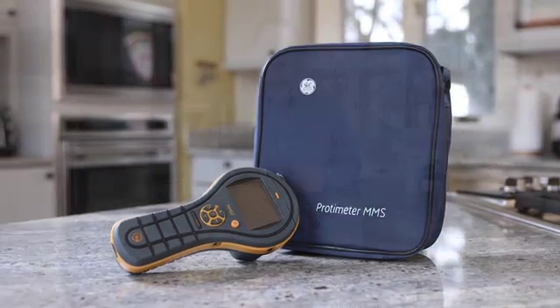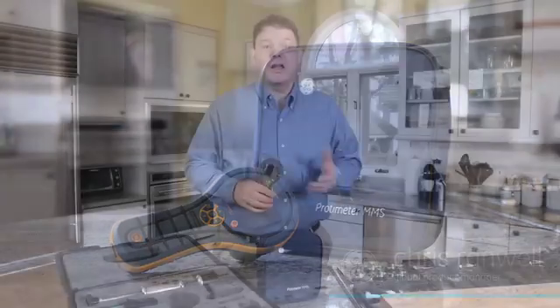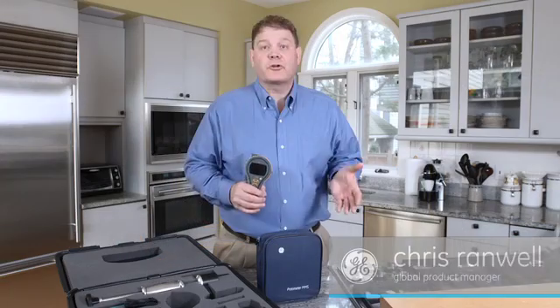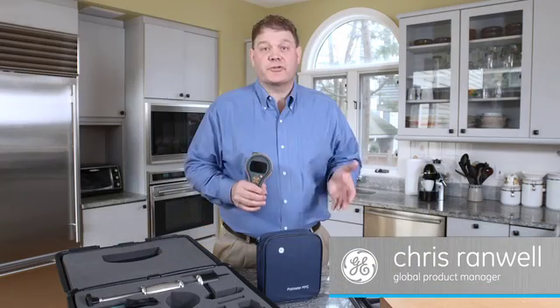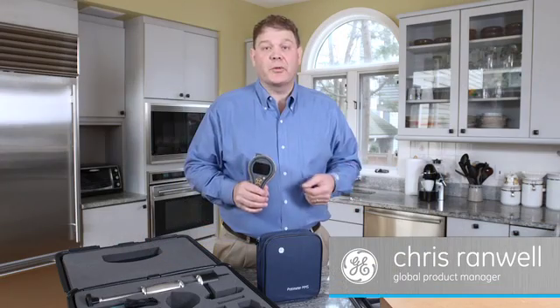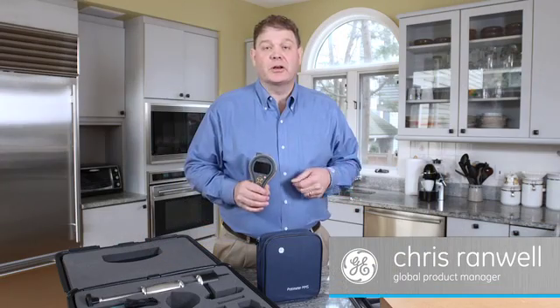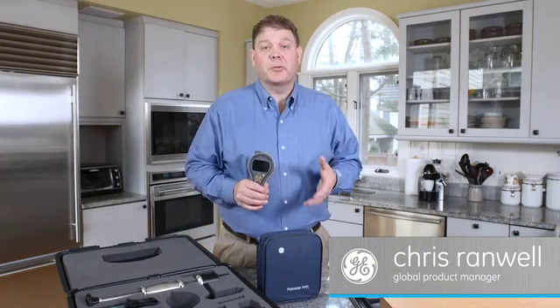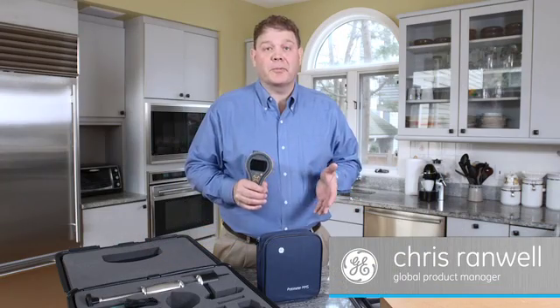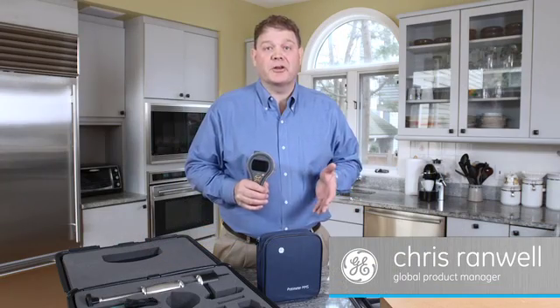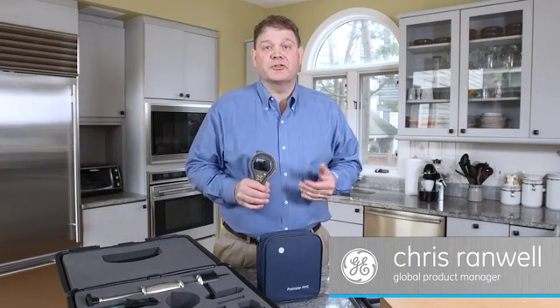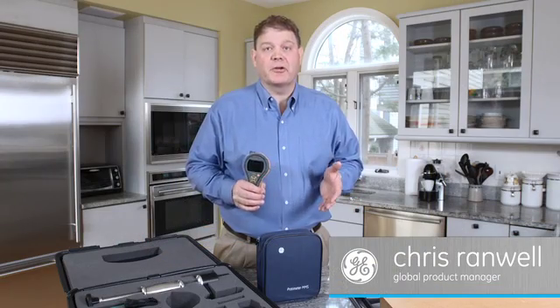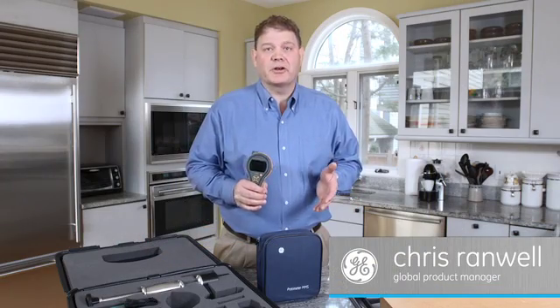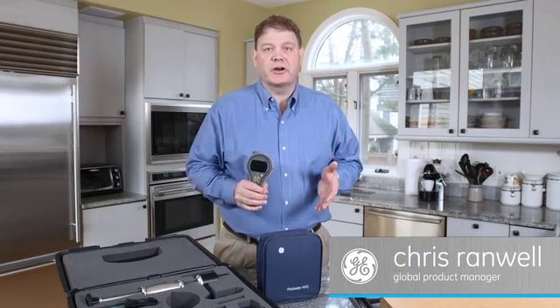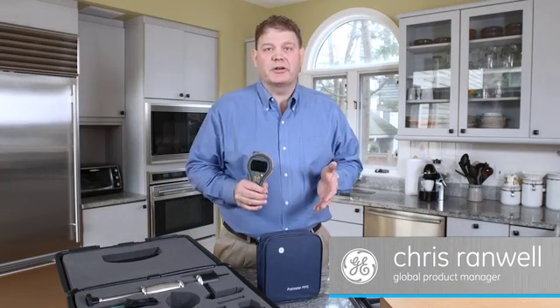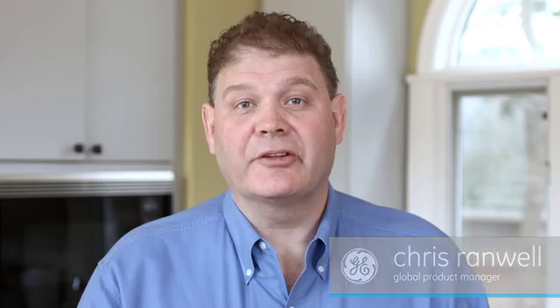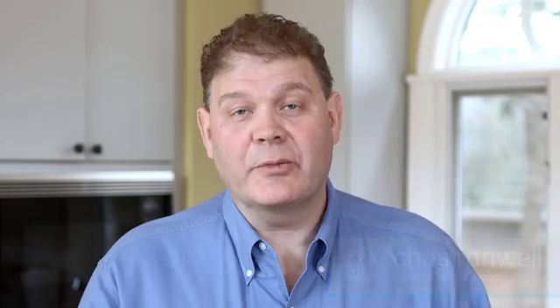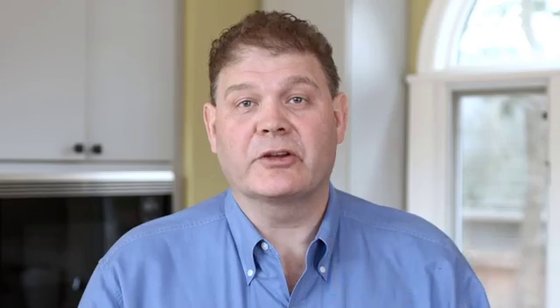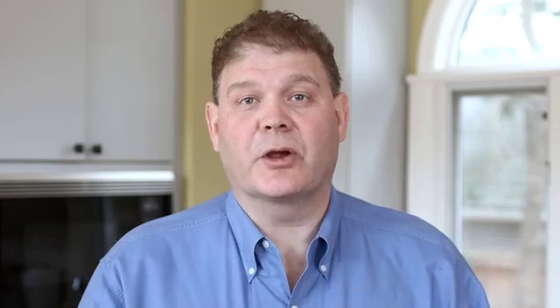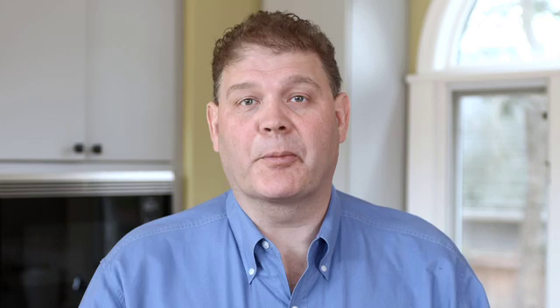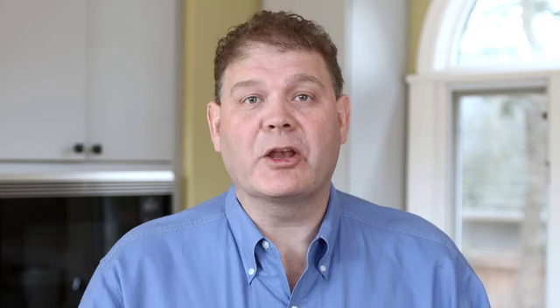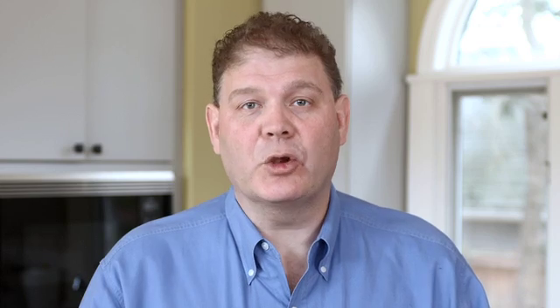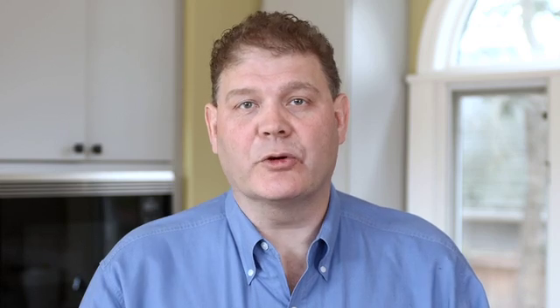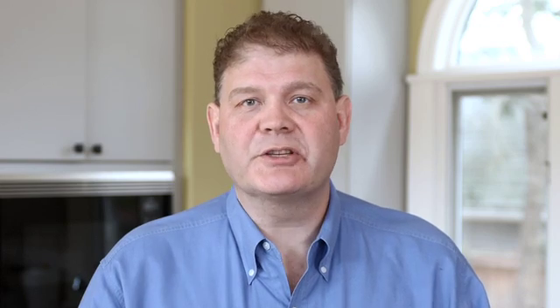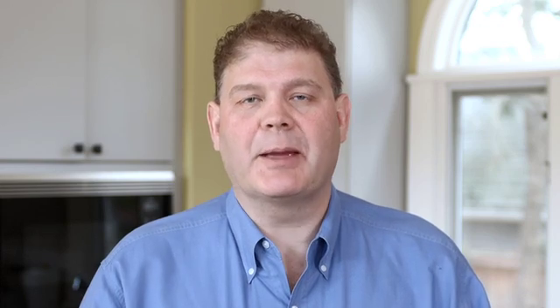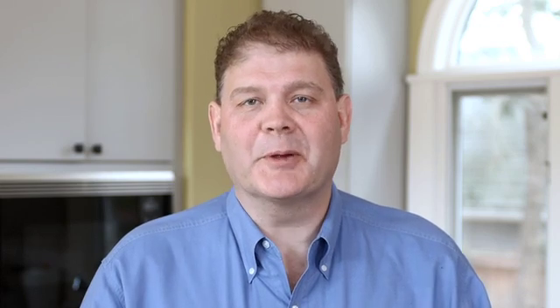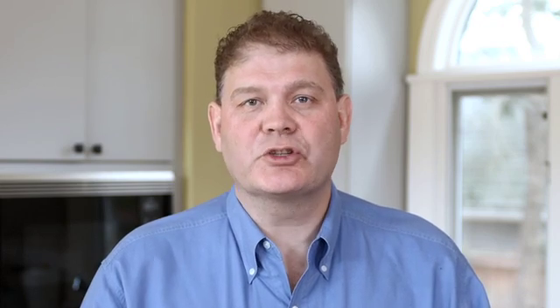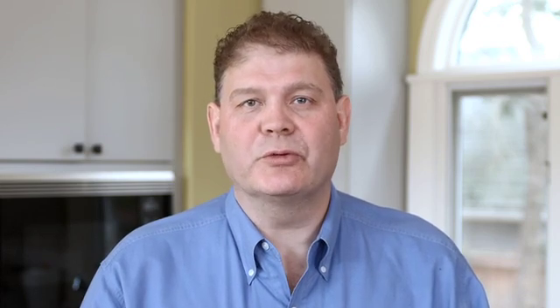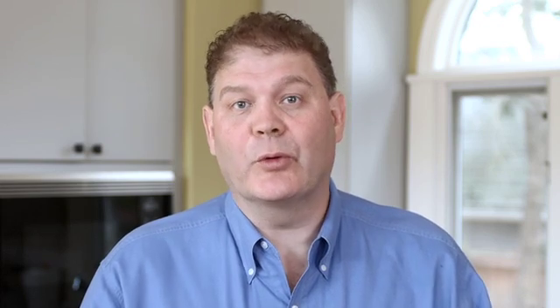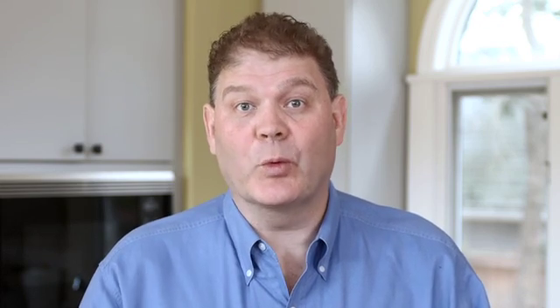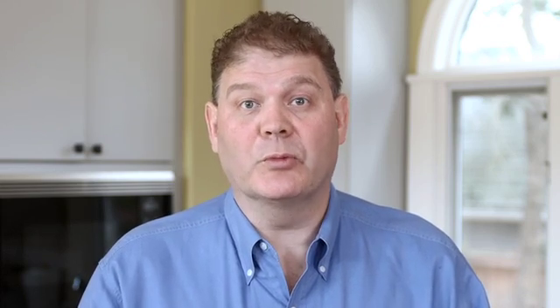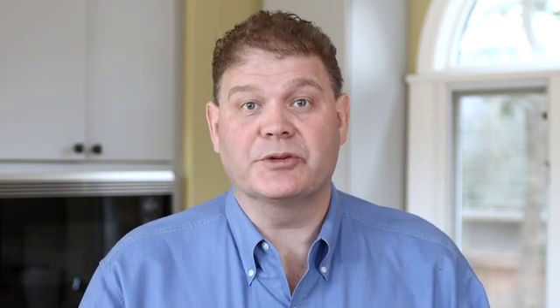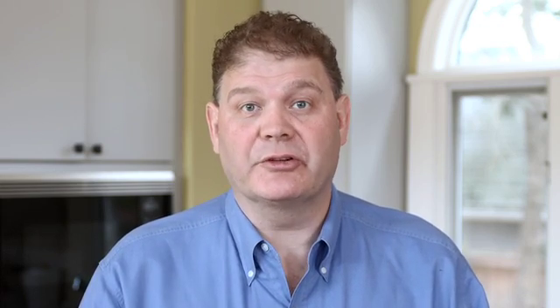Hi, I'm Chris Ranwell, Global Product Manager for General Electric, and today we're going to talk about the brand new Protometer MMS2 4-in-1 moisture meter.